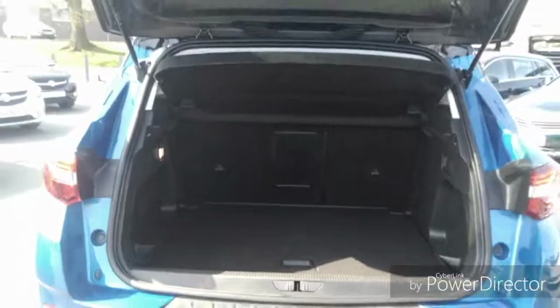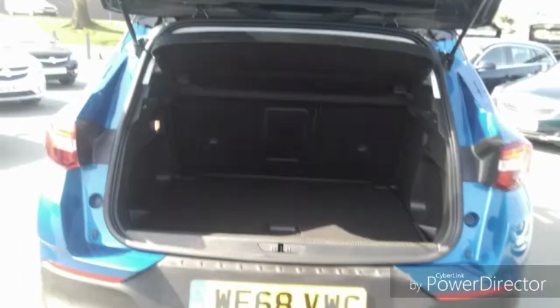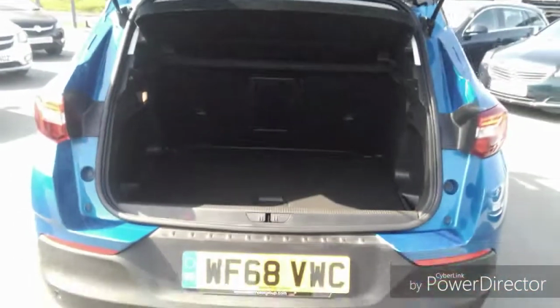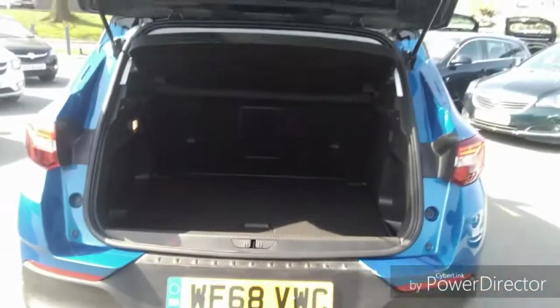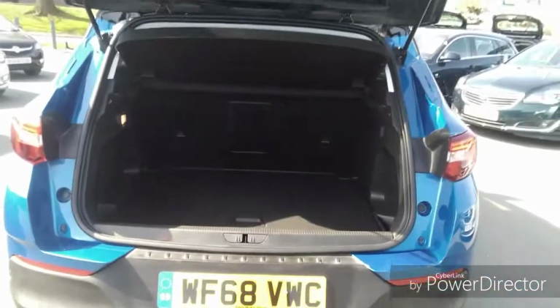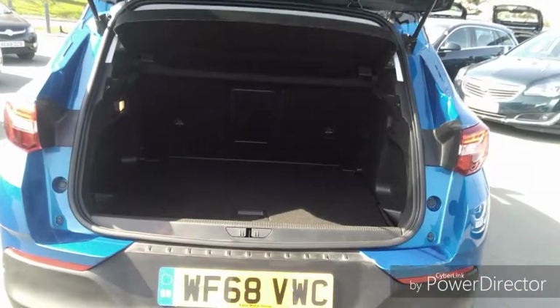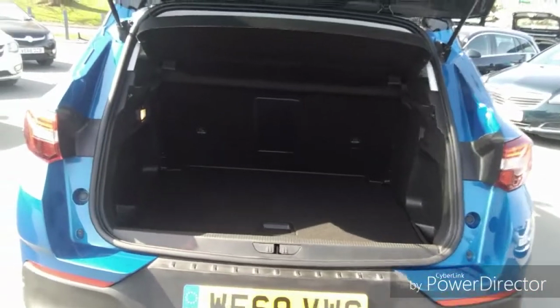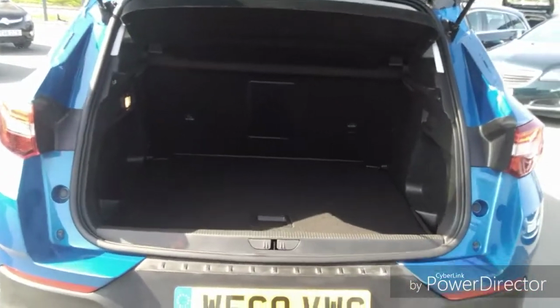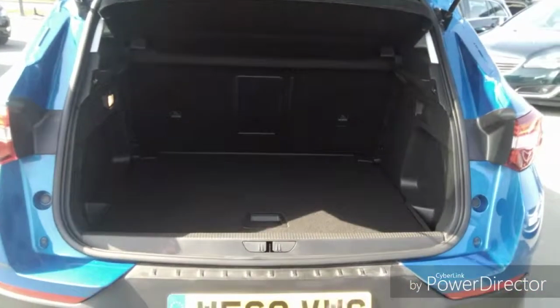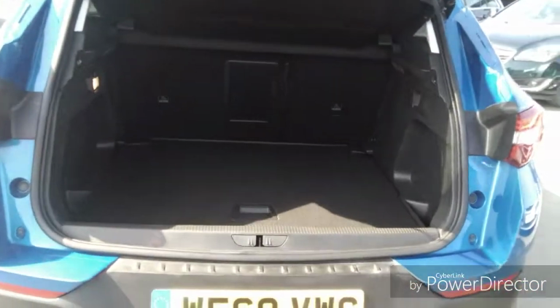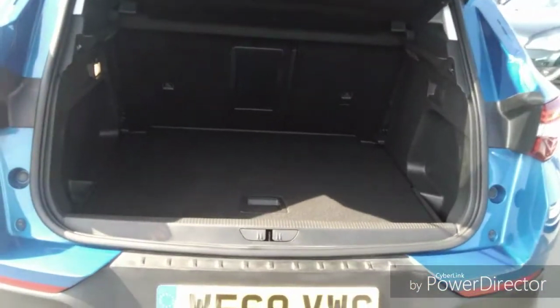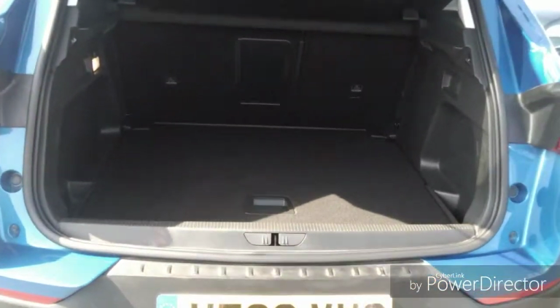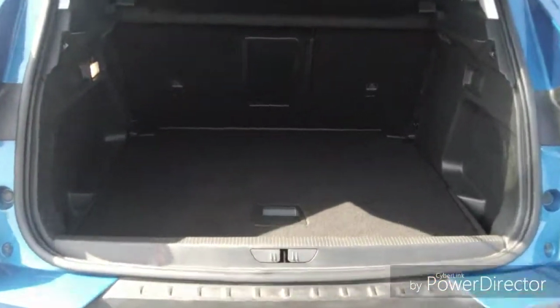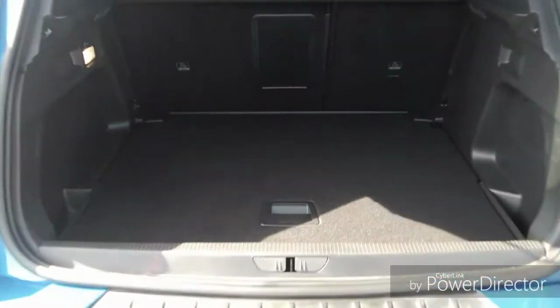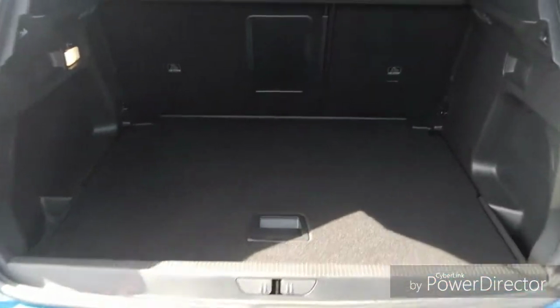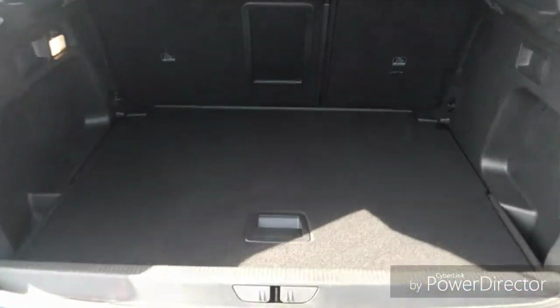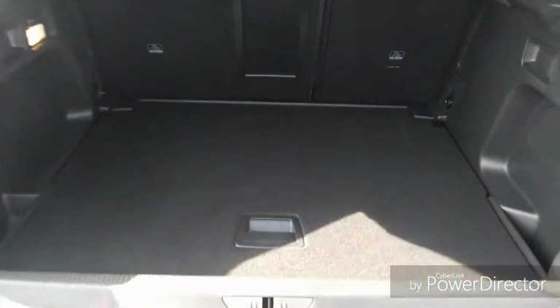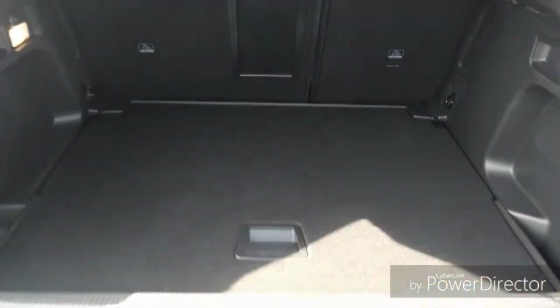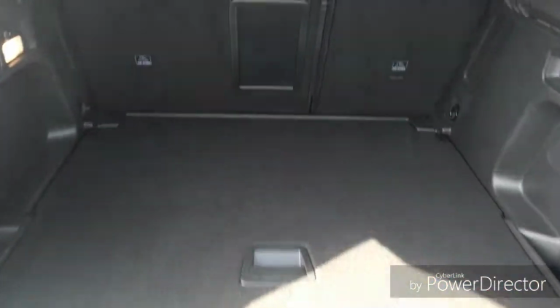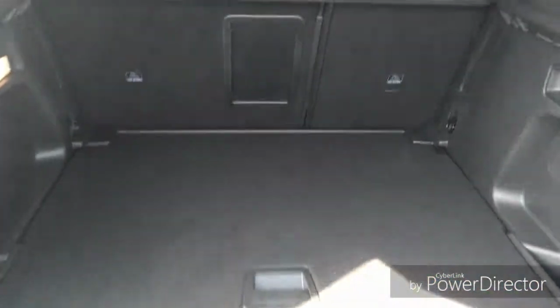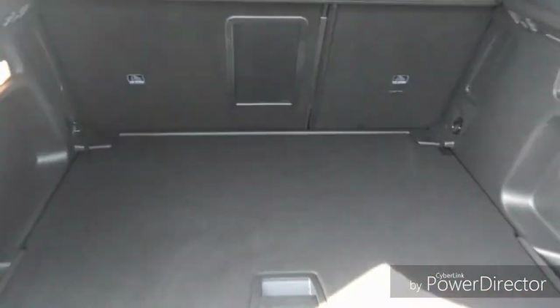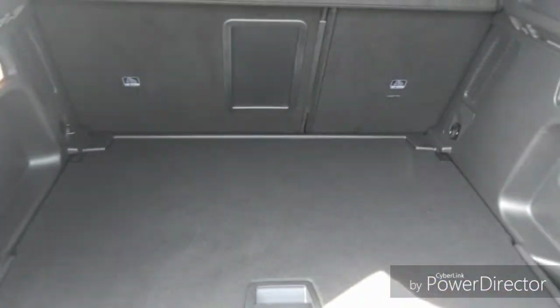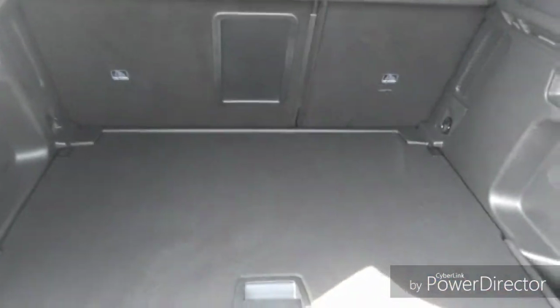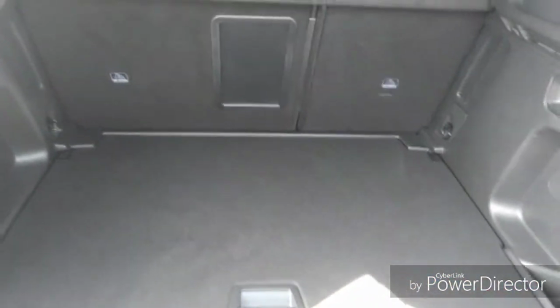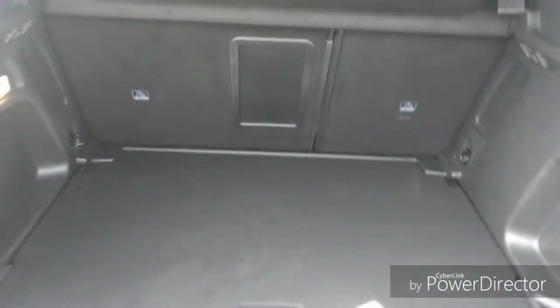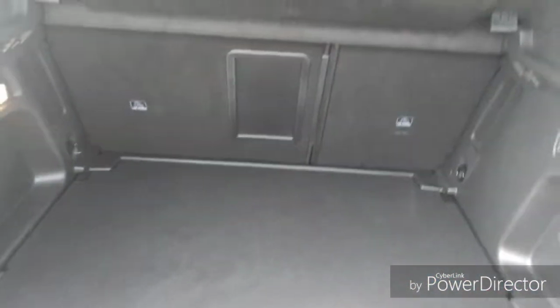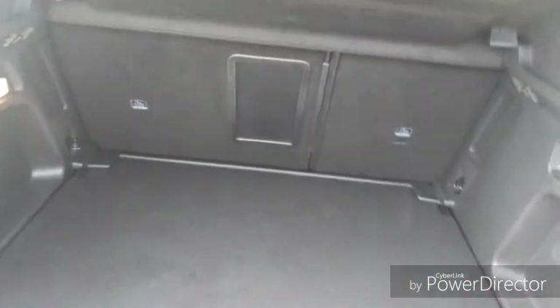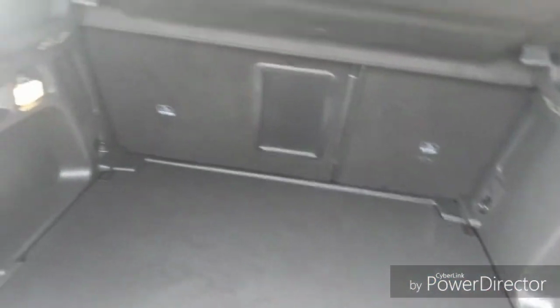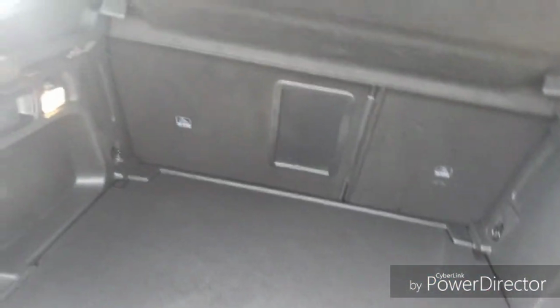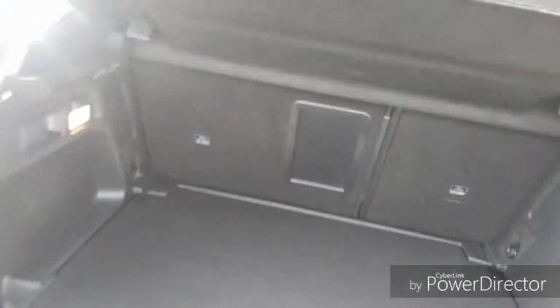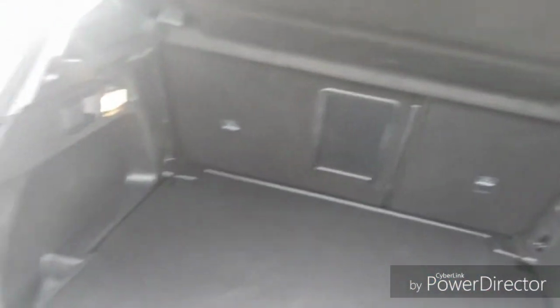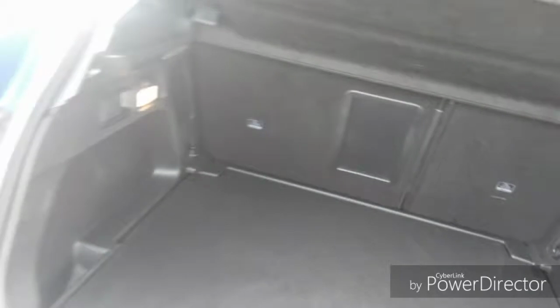Moving into the boot, as you can see it is very spacious and the seats do go down for more room.